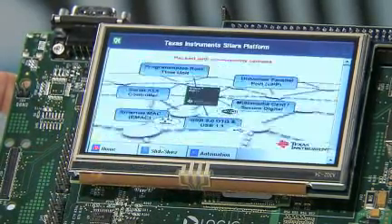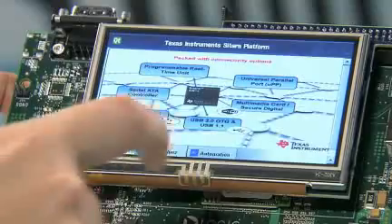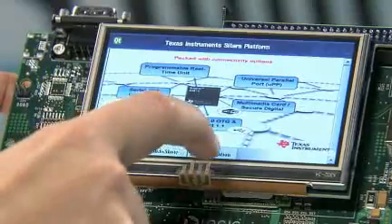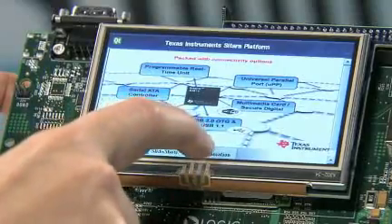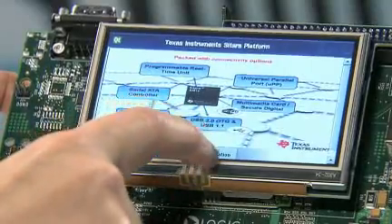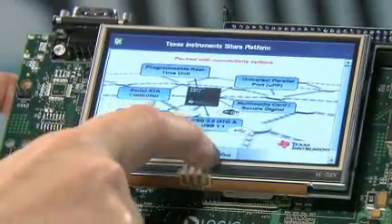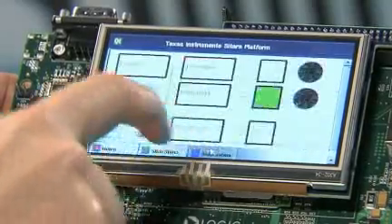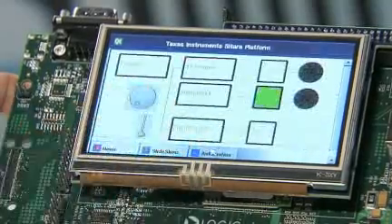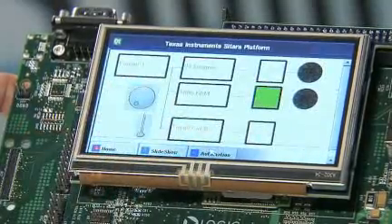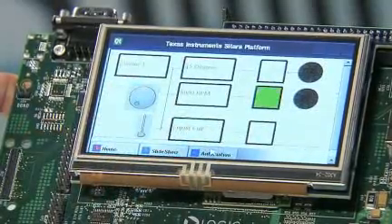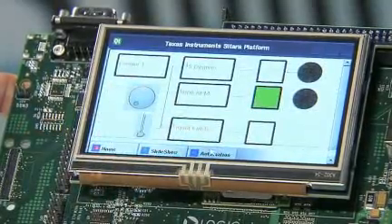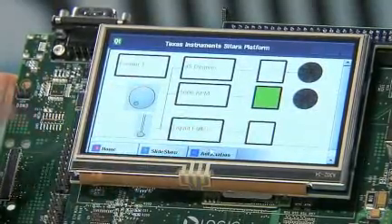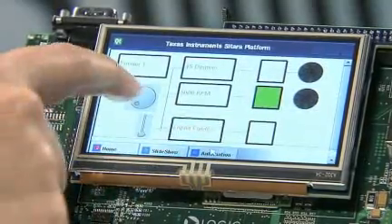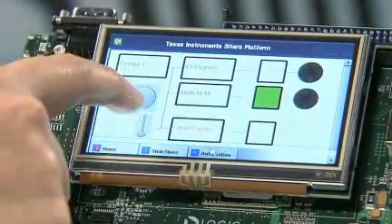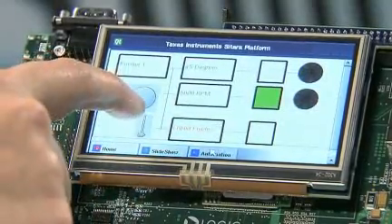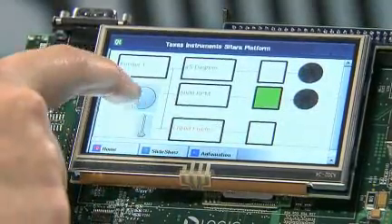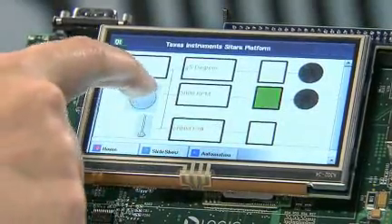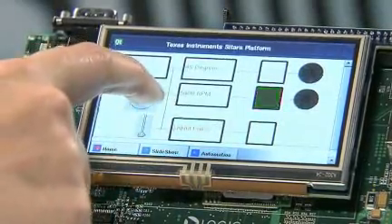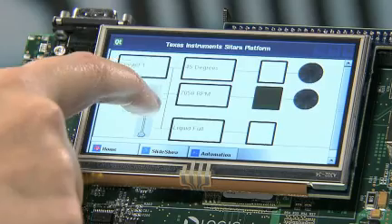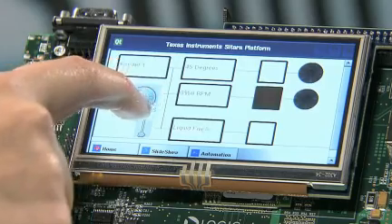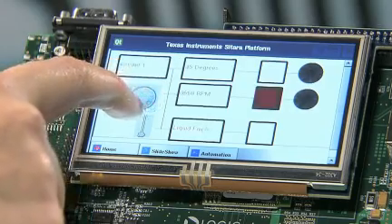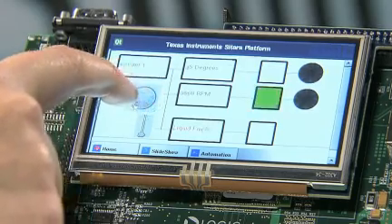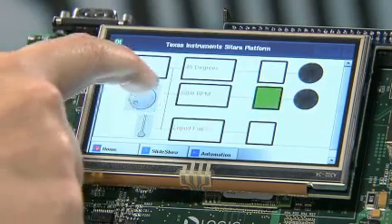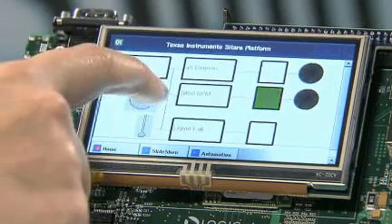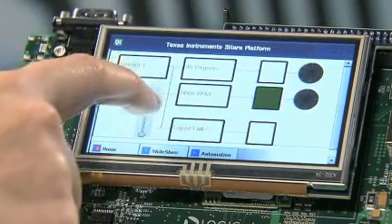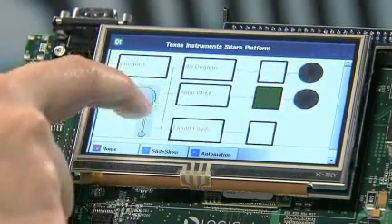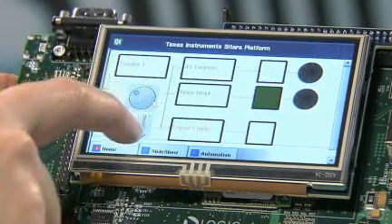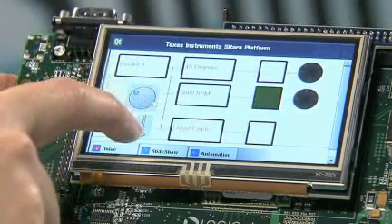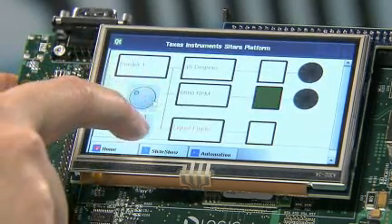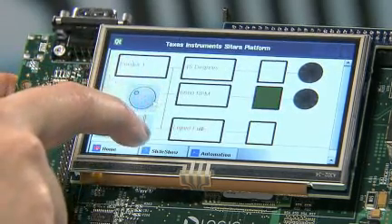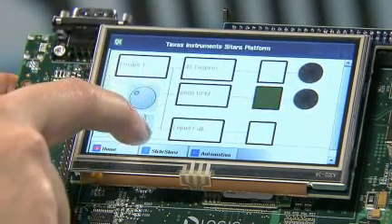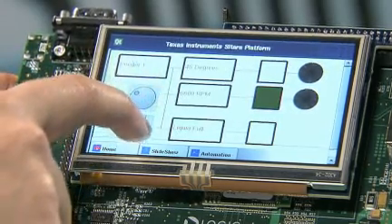We've also included a sample use case with a demo of an HDMI automation controller, which we think is a likely use case for this product.